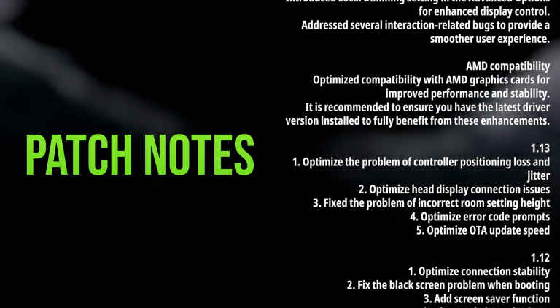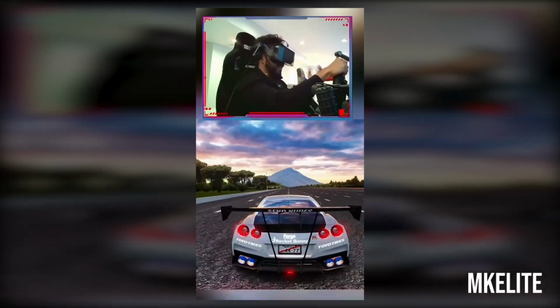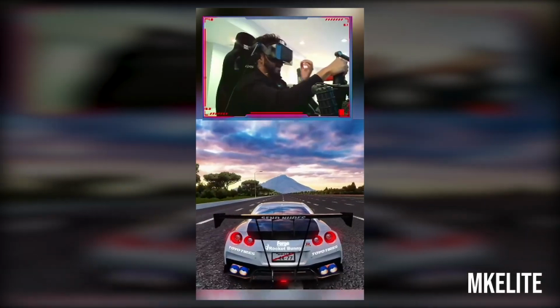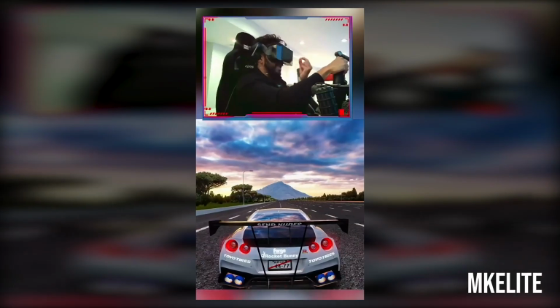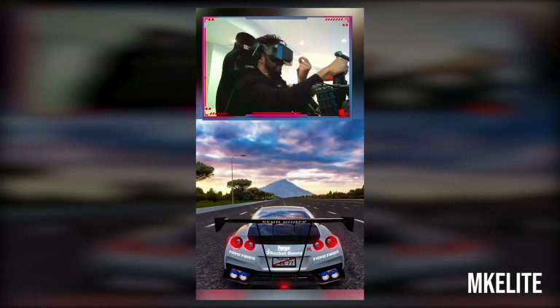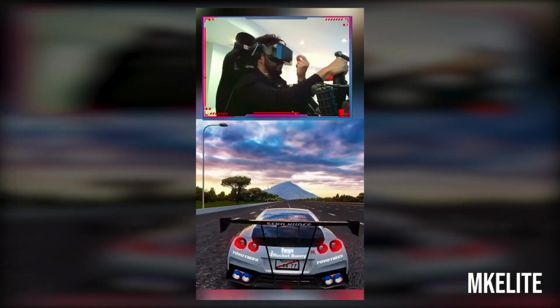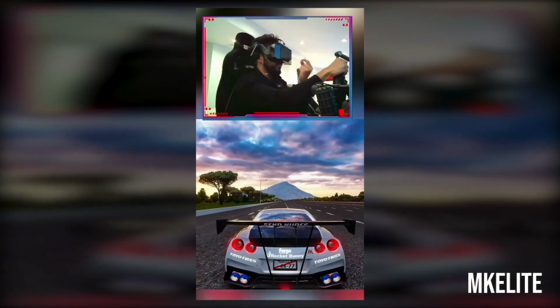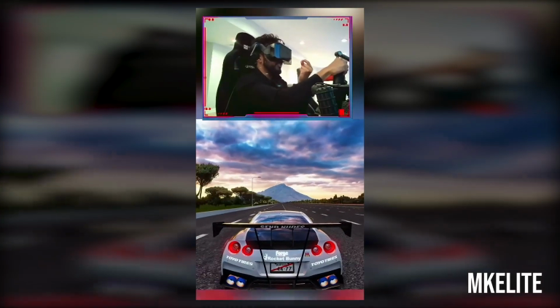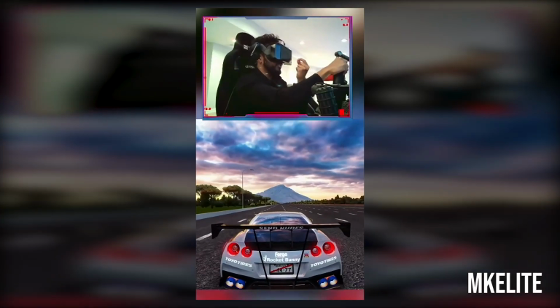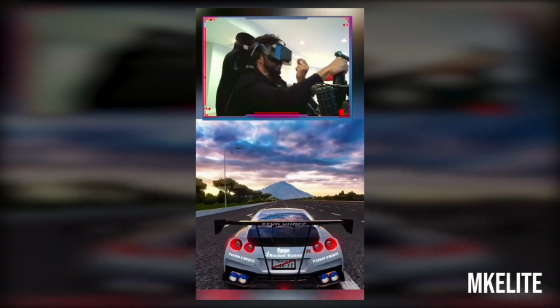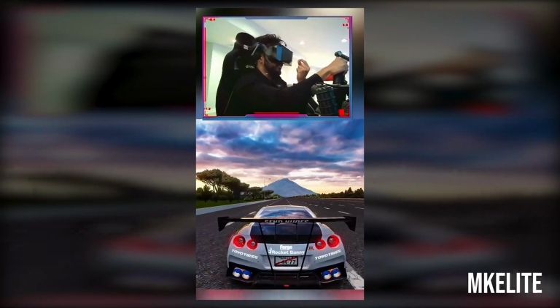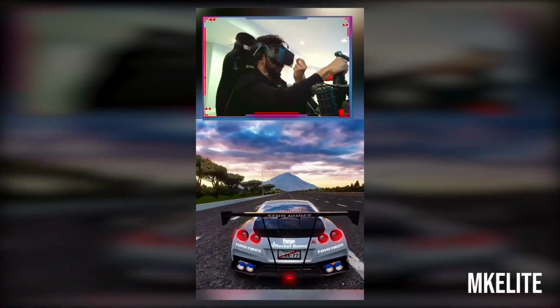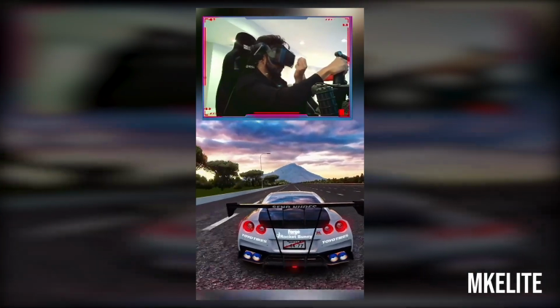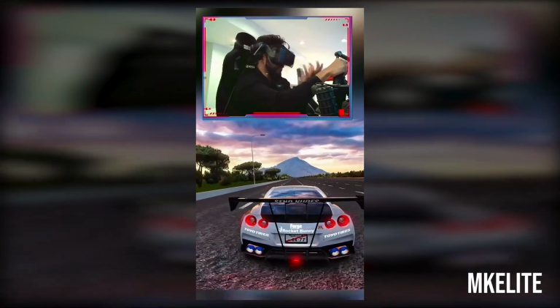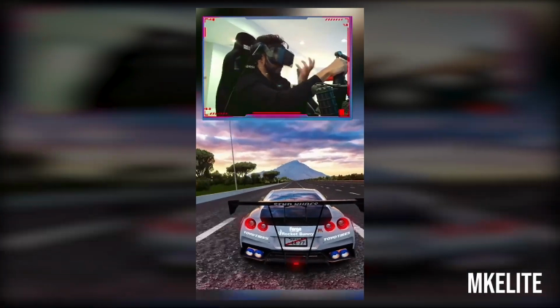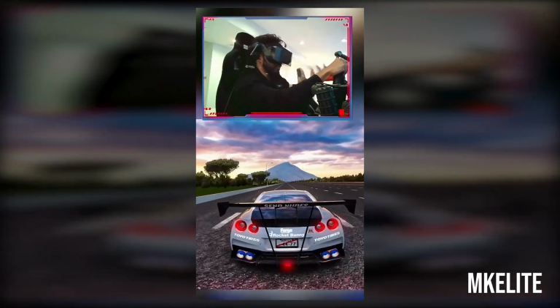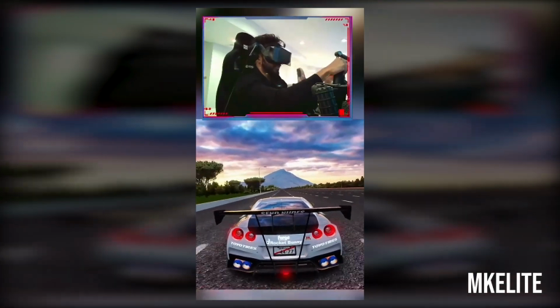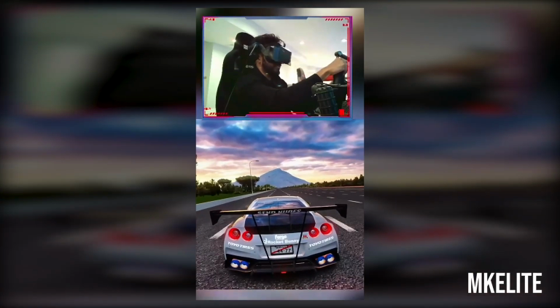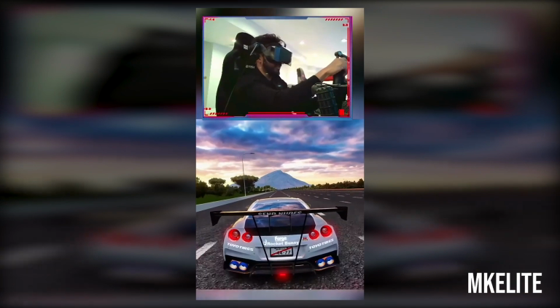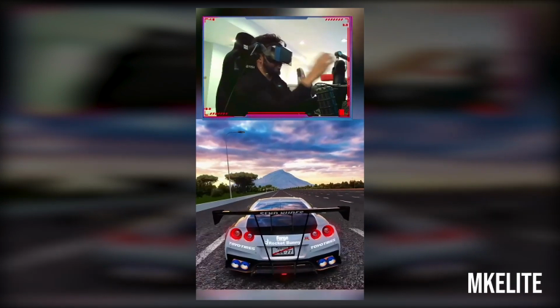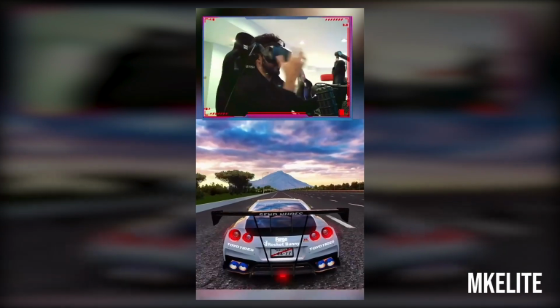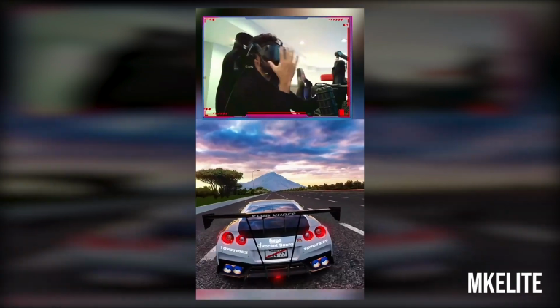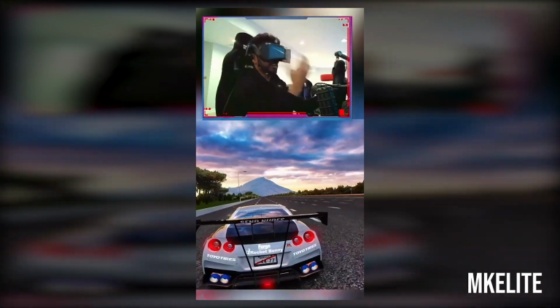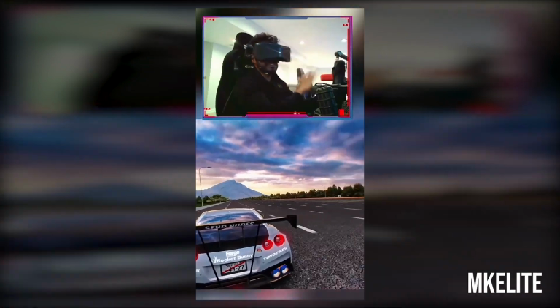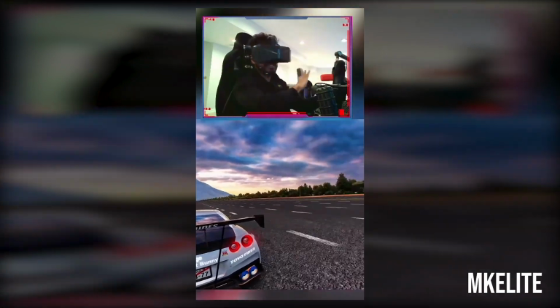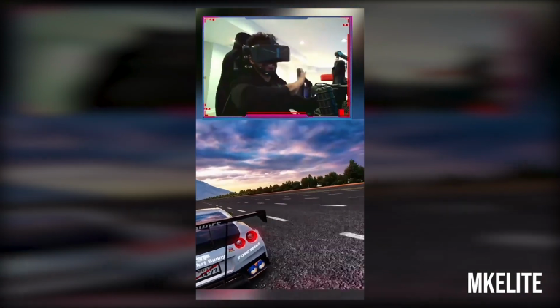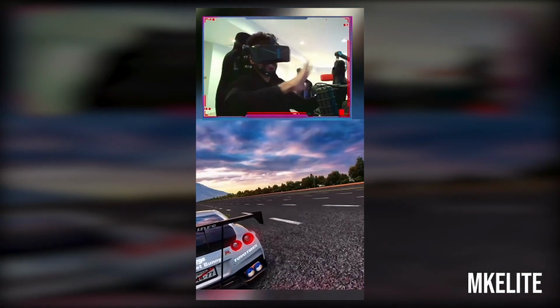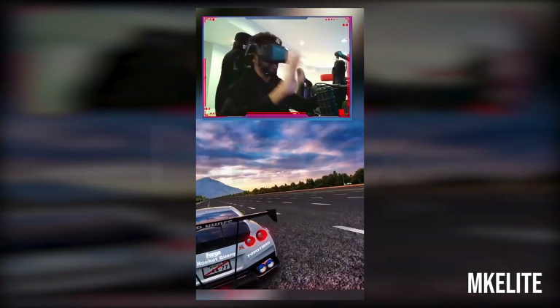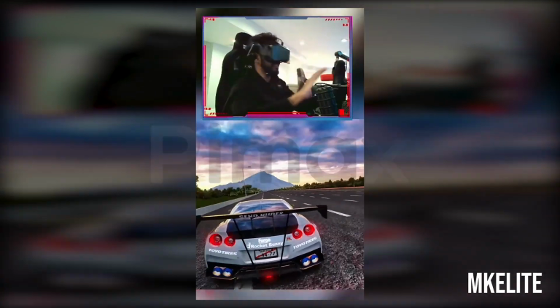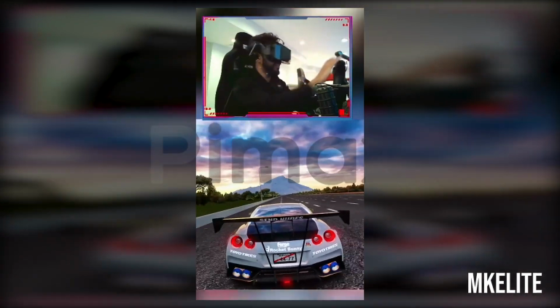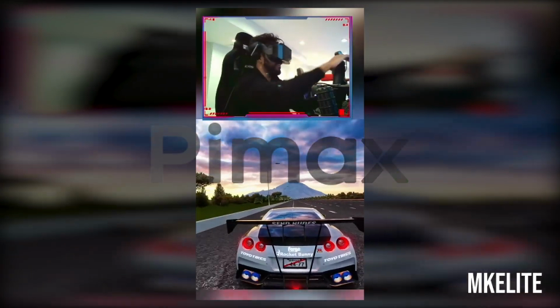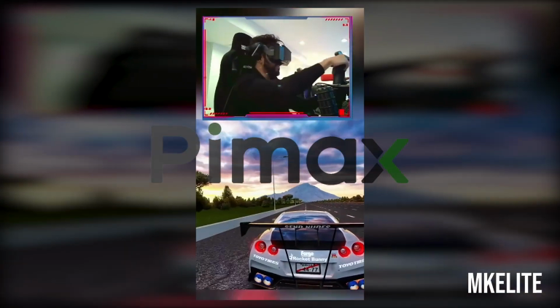The Pimax Crystal is so crystal clear. It's crazy — it's VR, so that's insane, y'all!